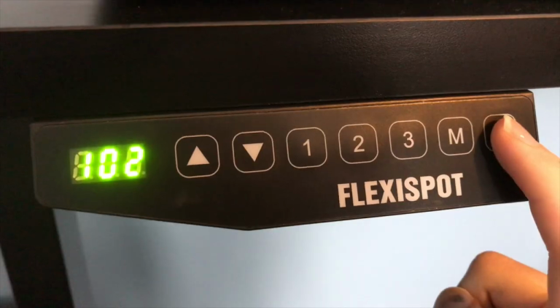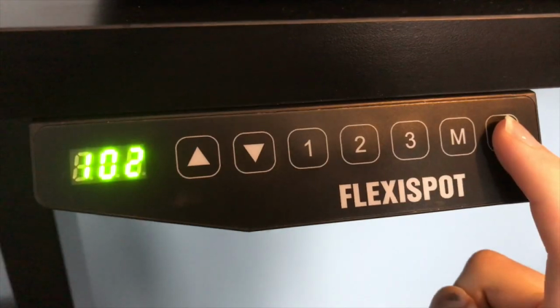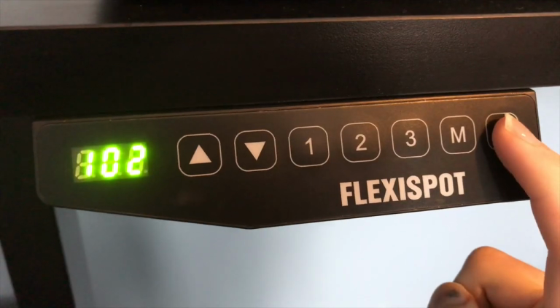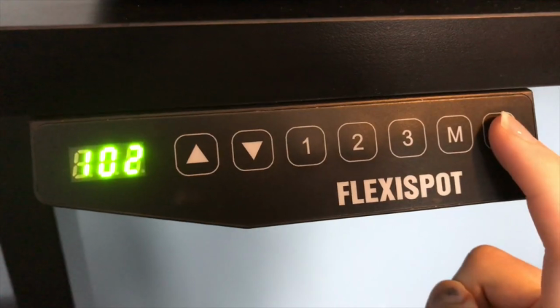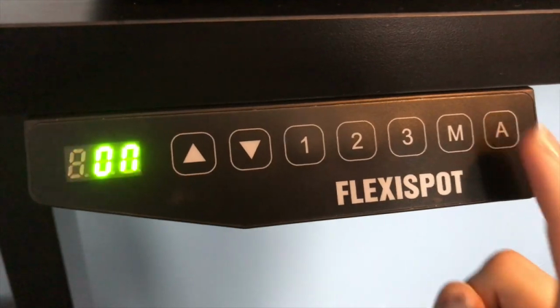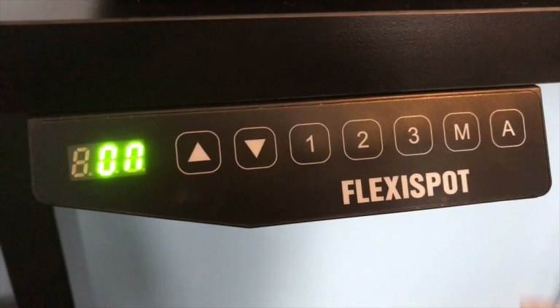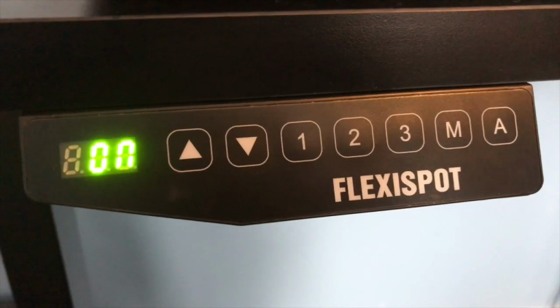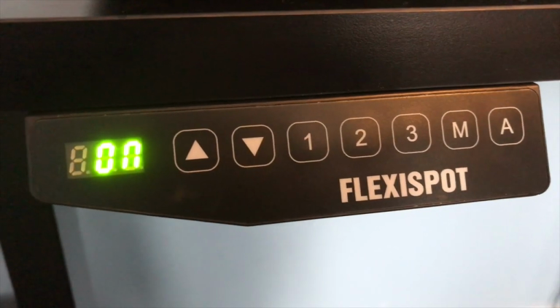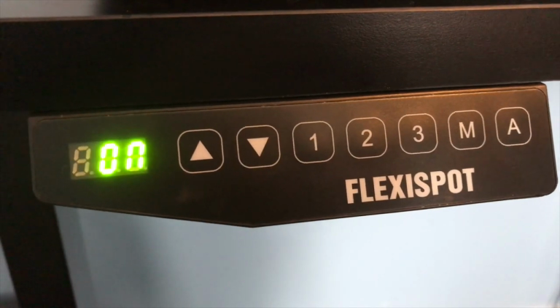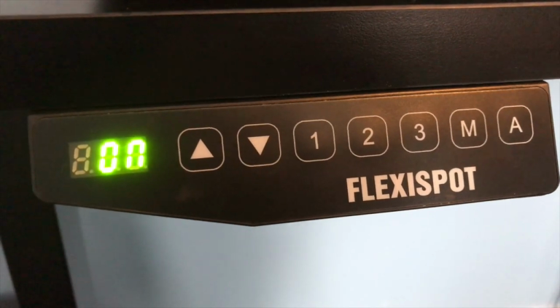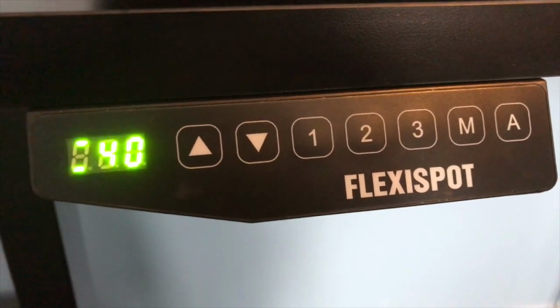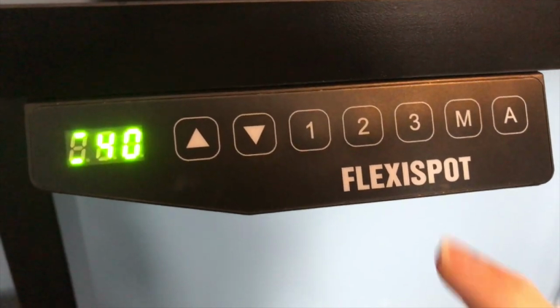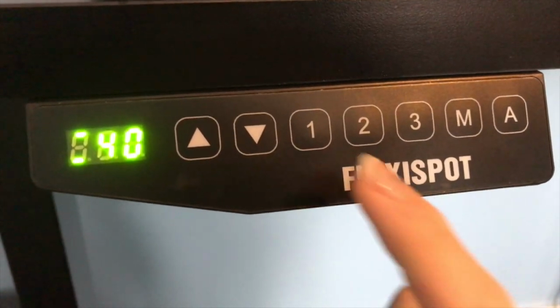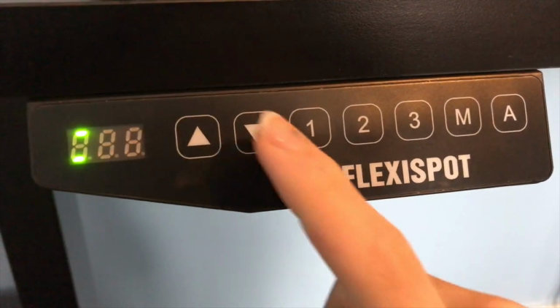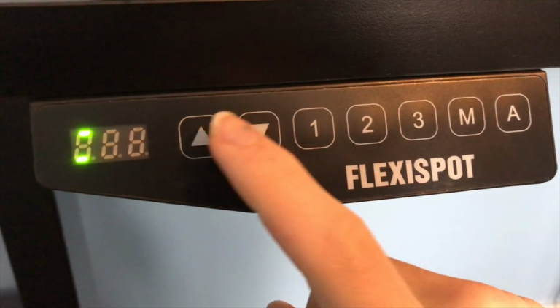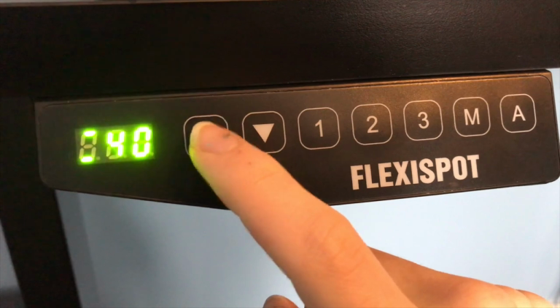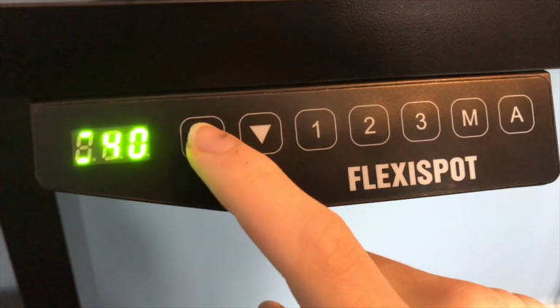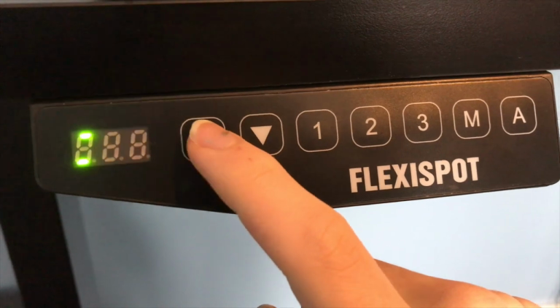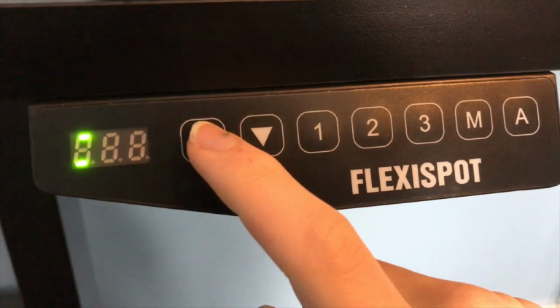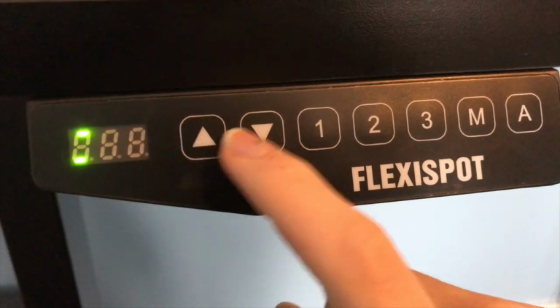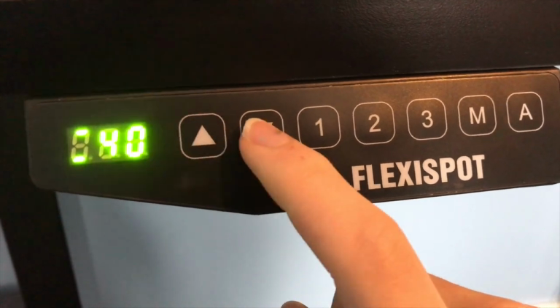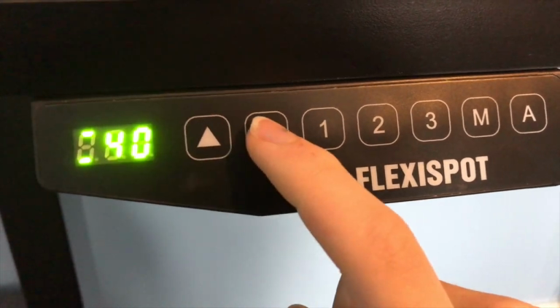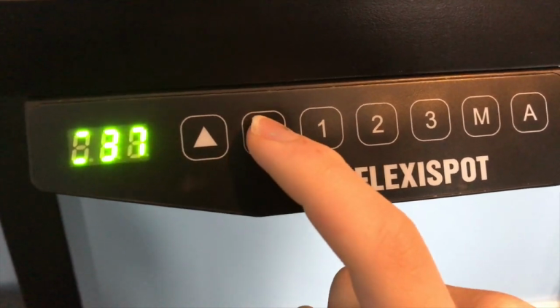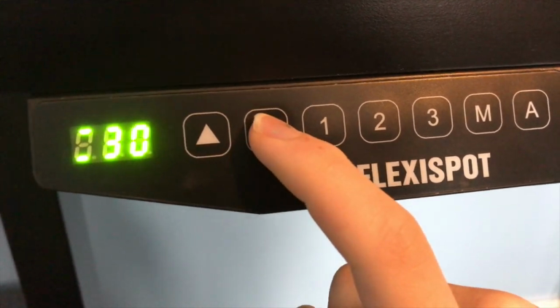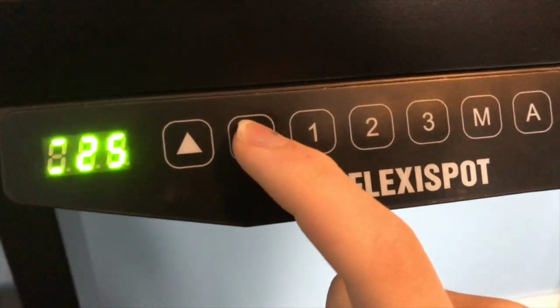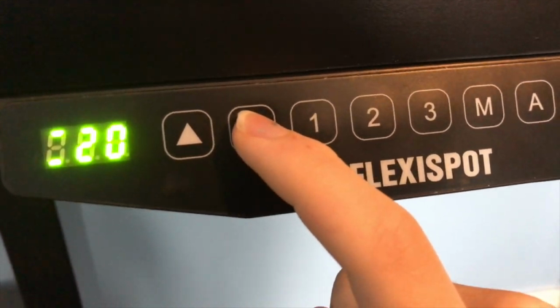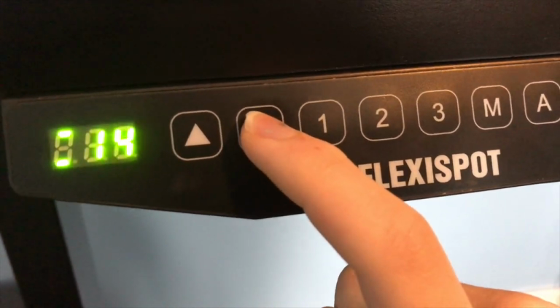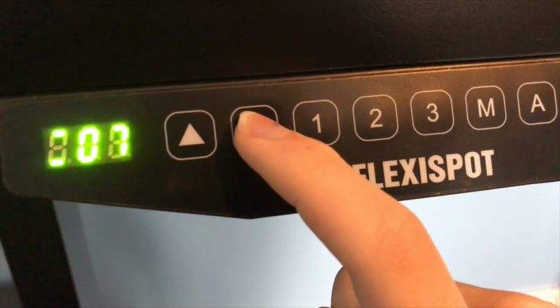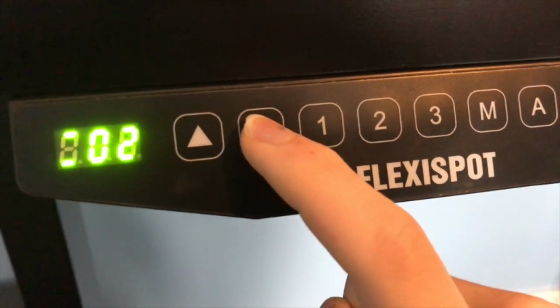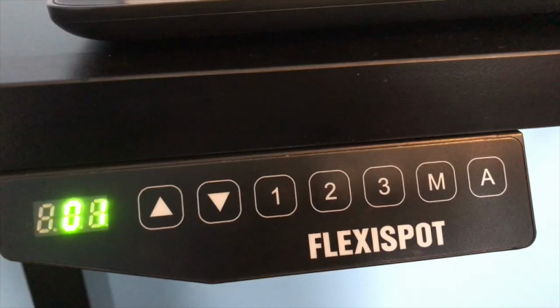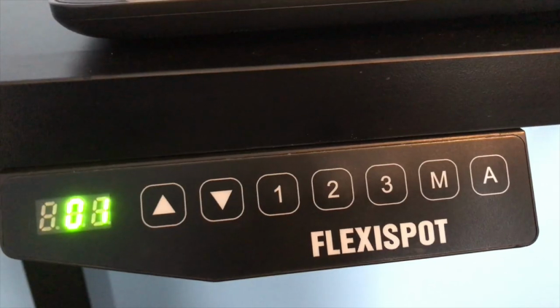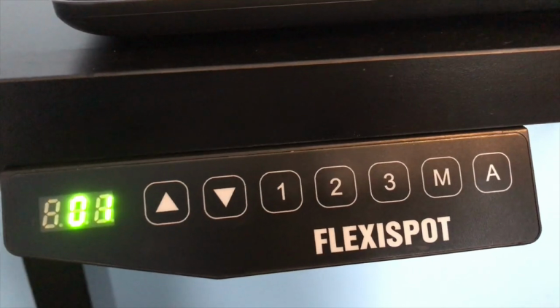Additionally, the A button sets an alert for a certain amount of minutes that you decide in the future.